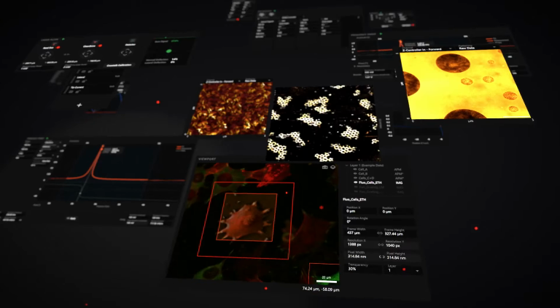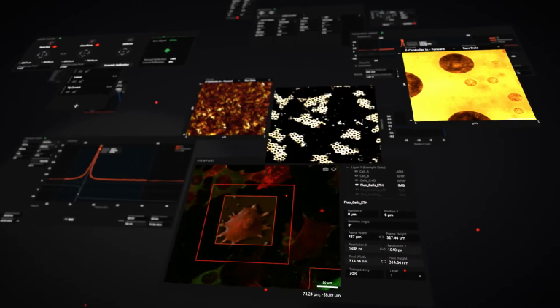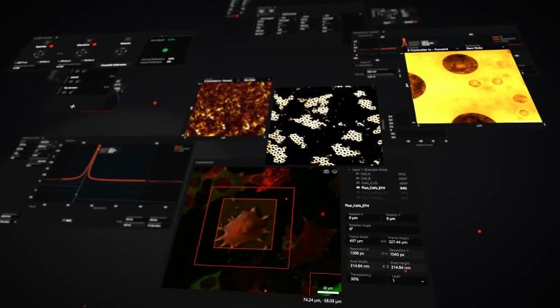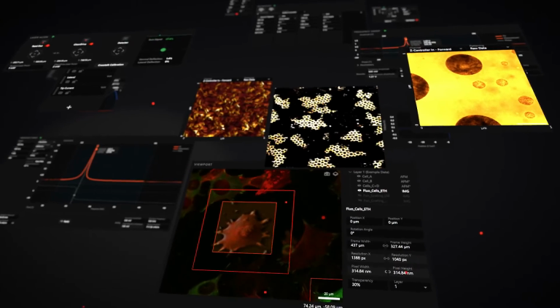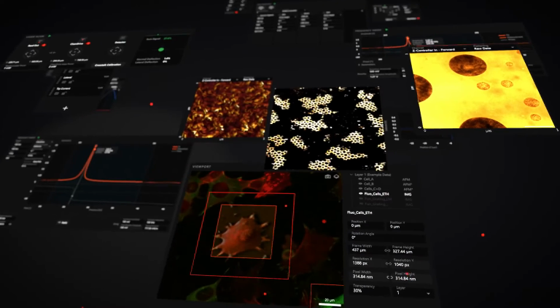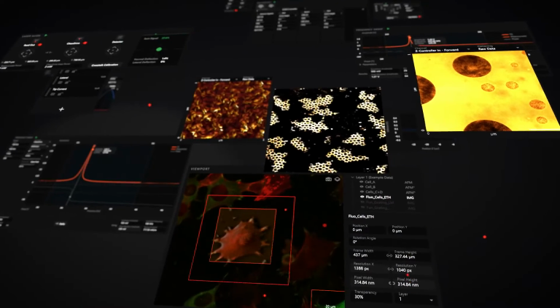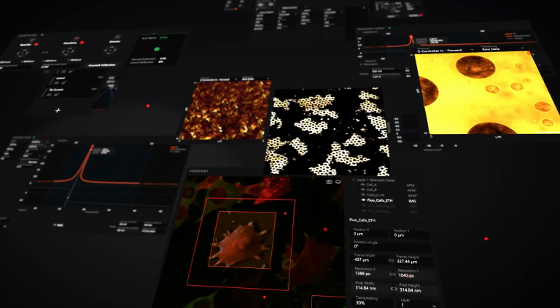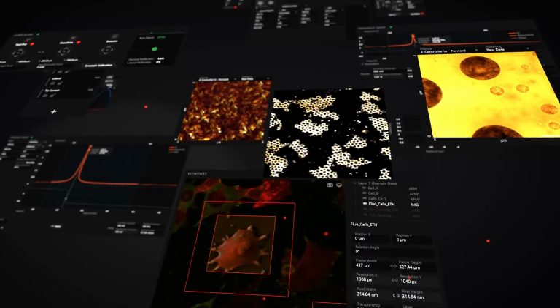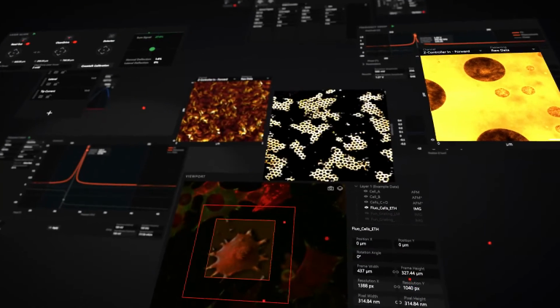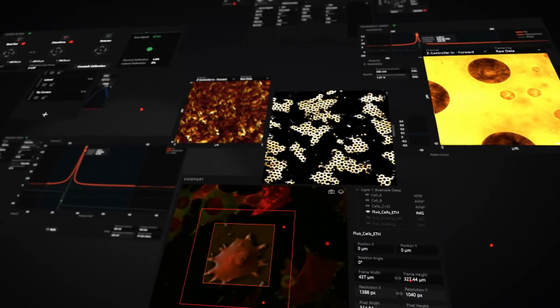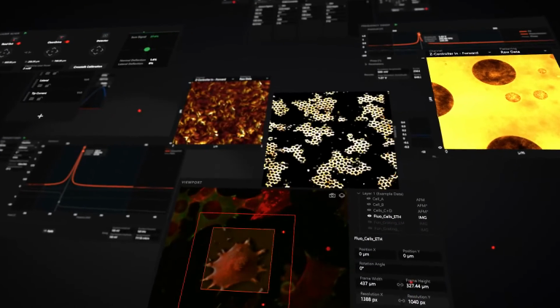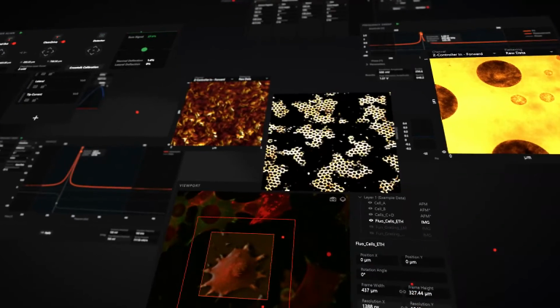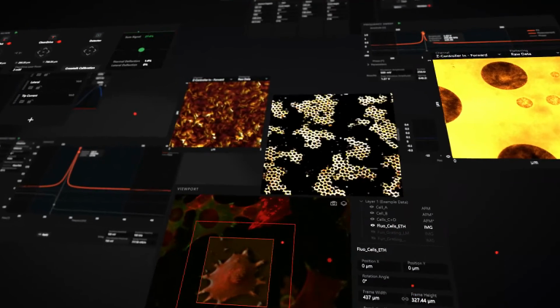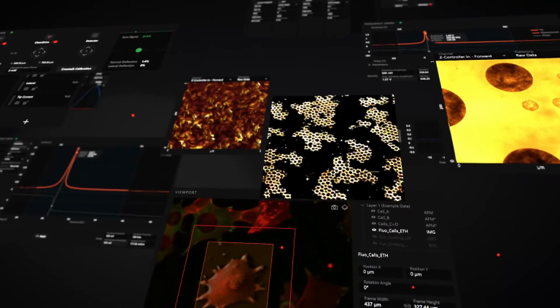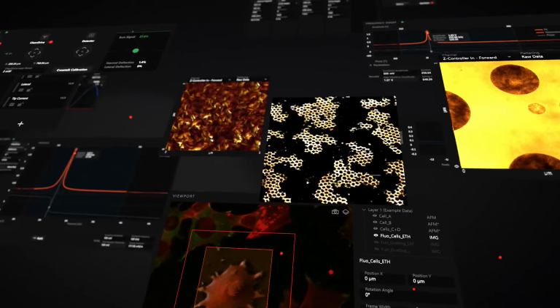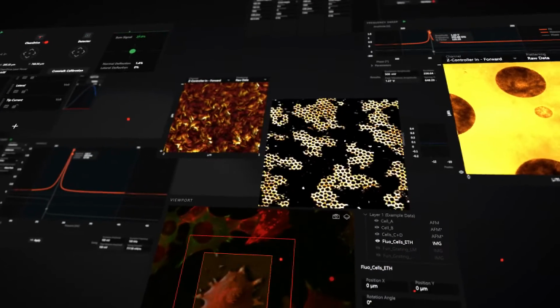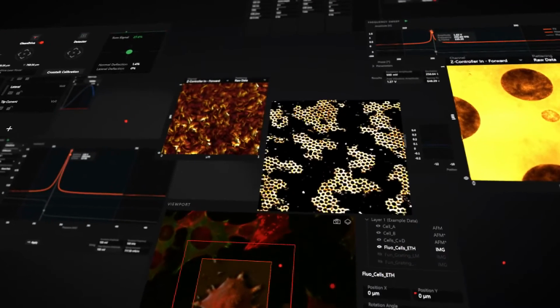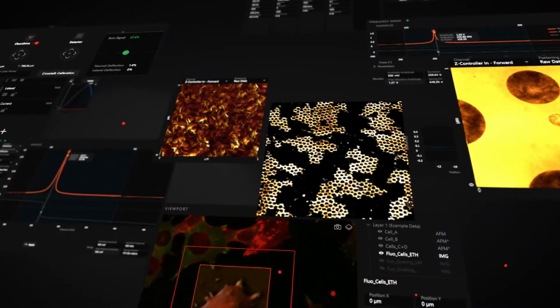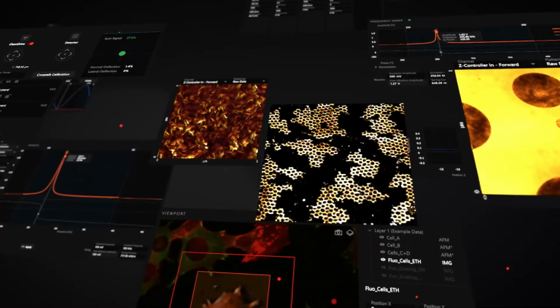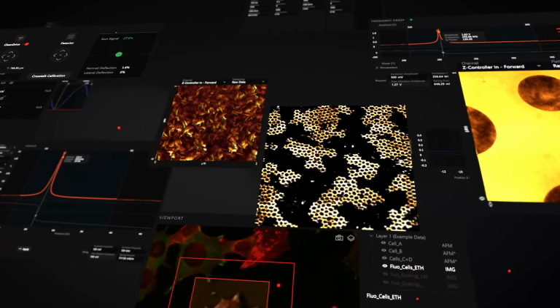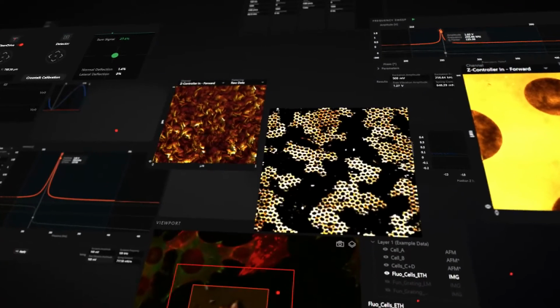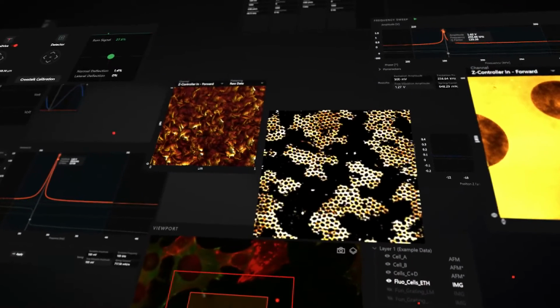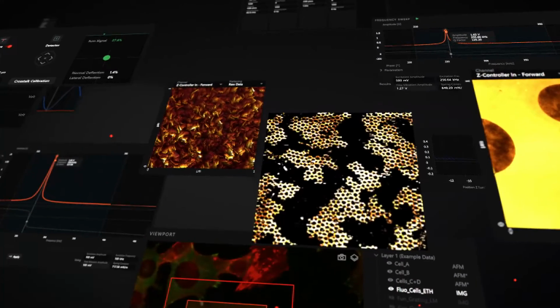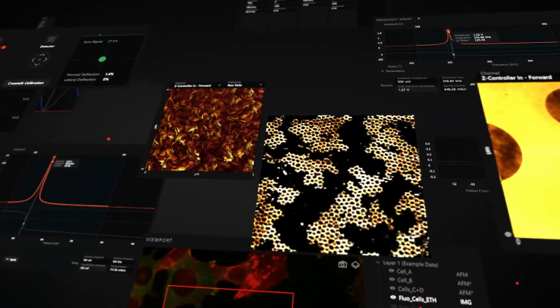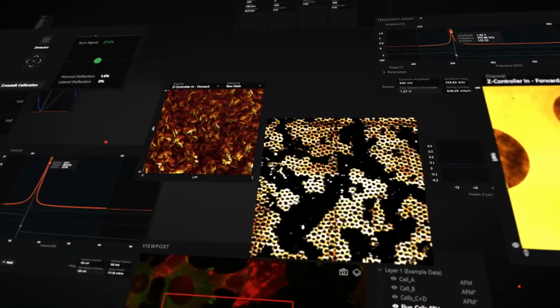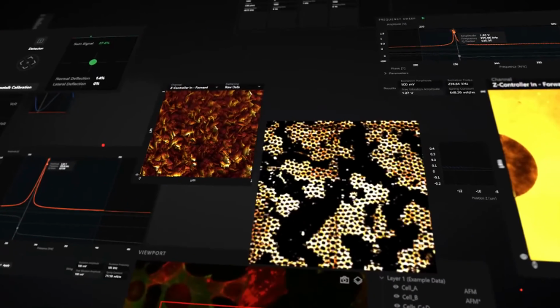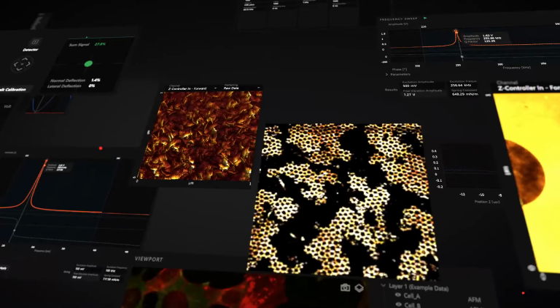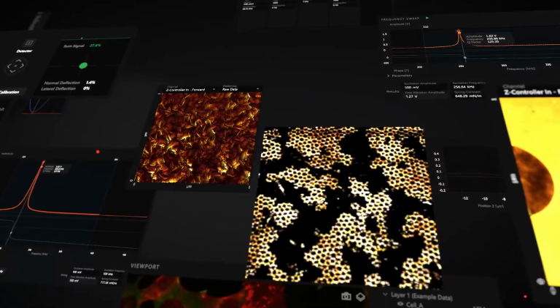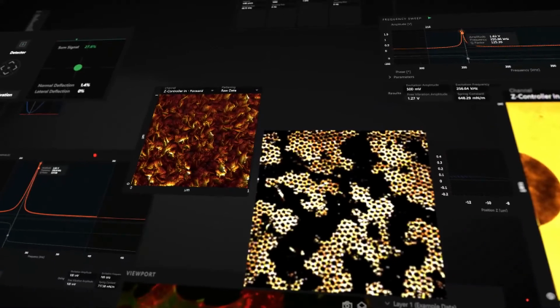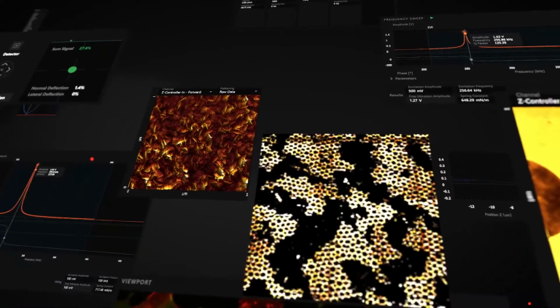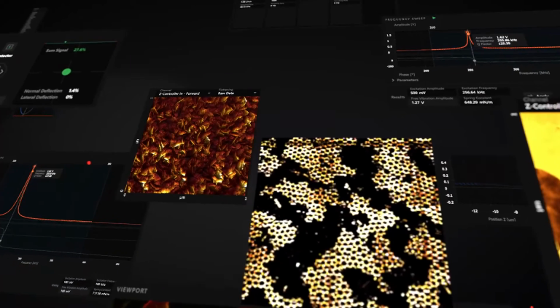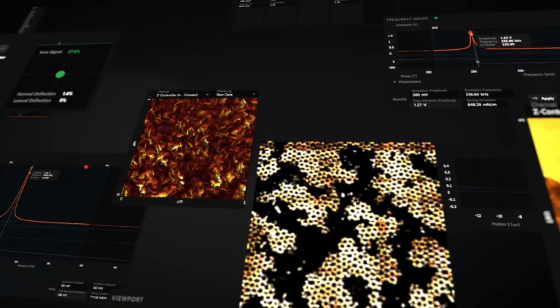NanoSurf Studio provides a wide range of functionality, with more features coming every three months.